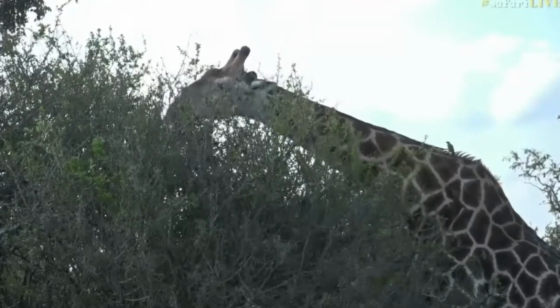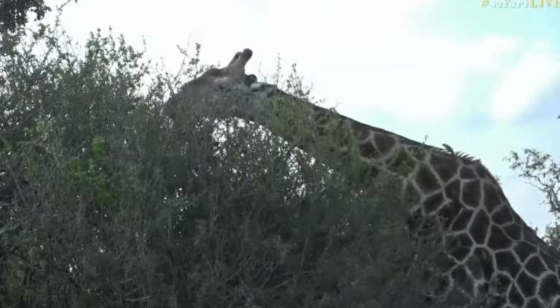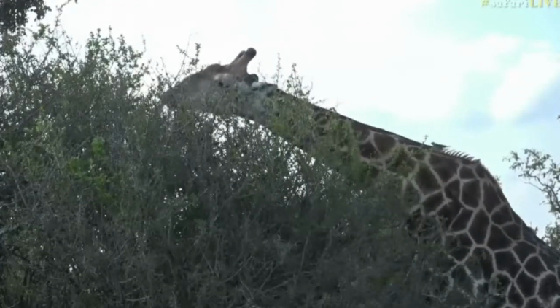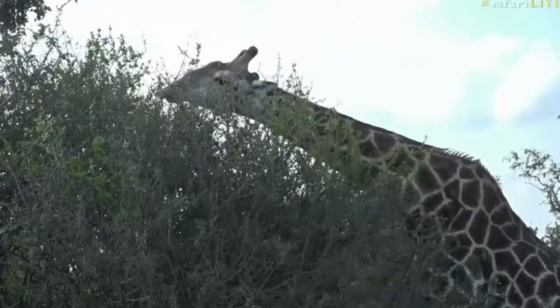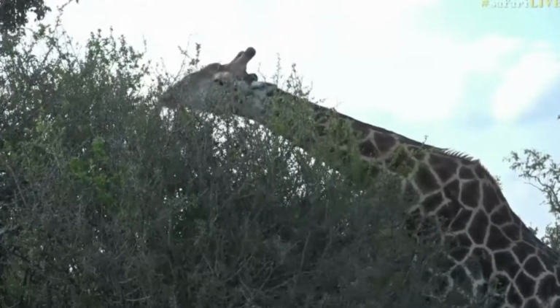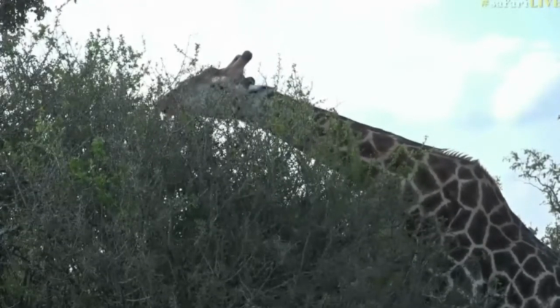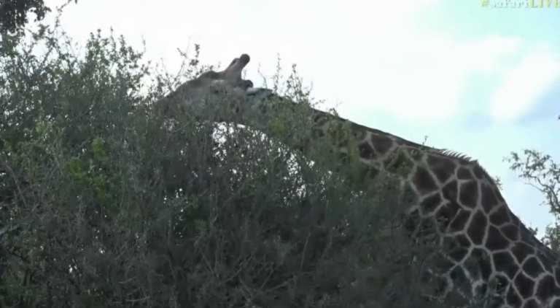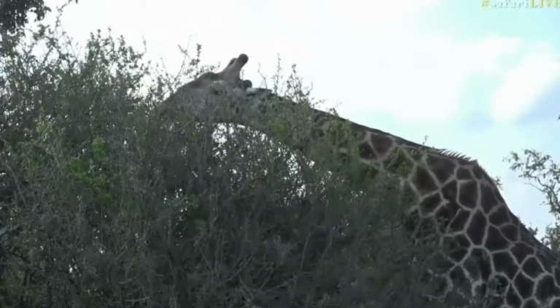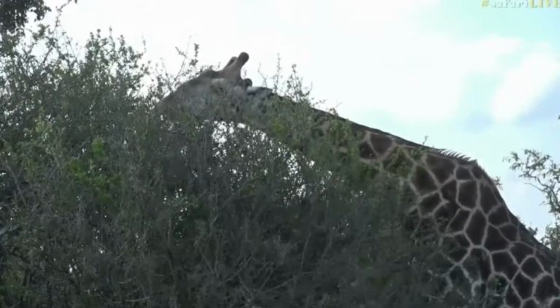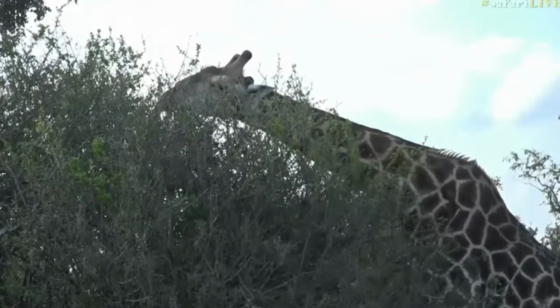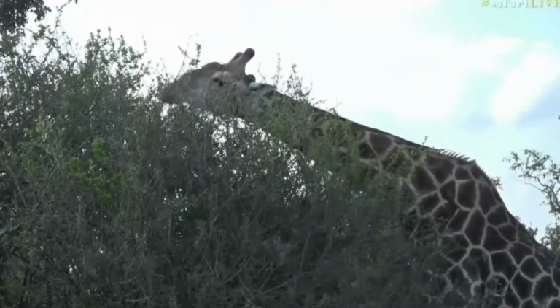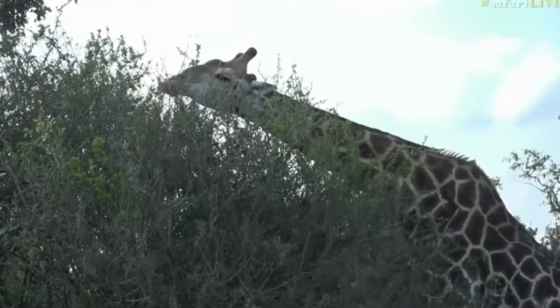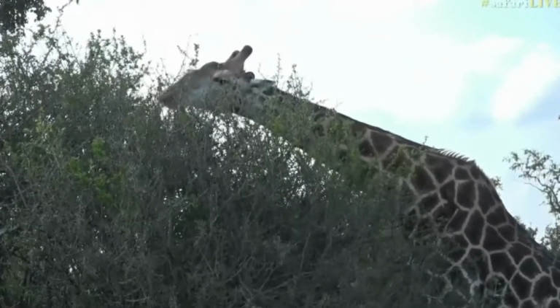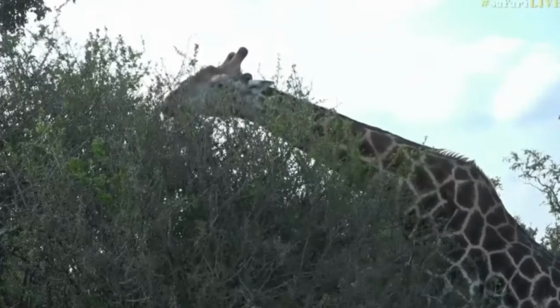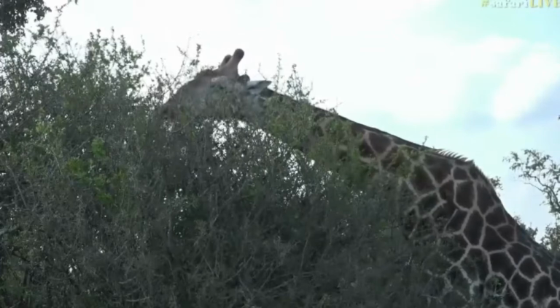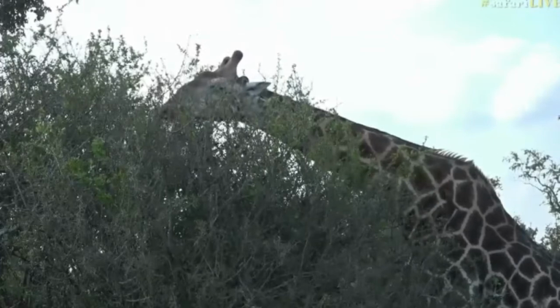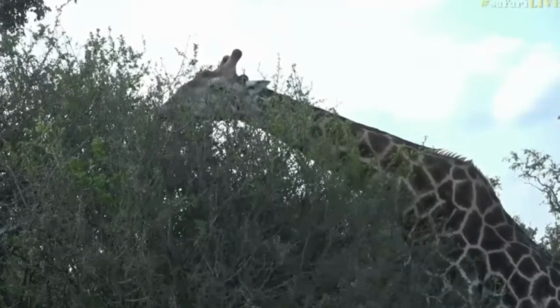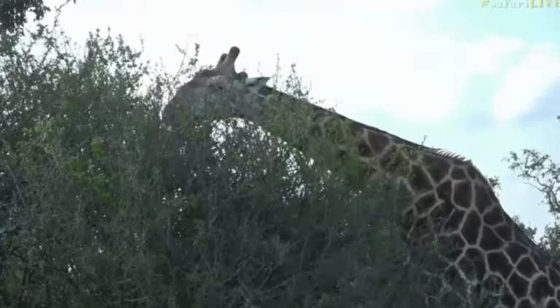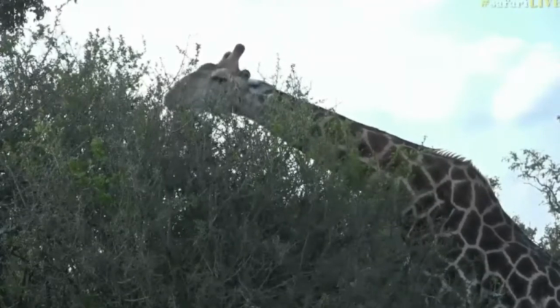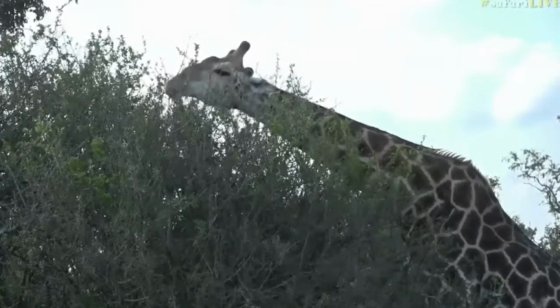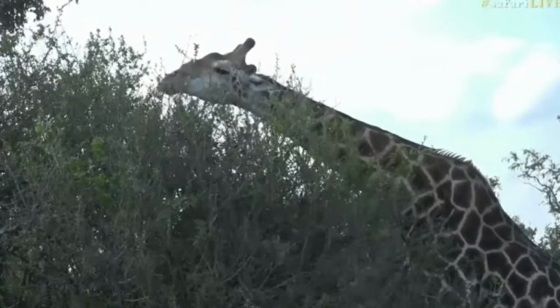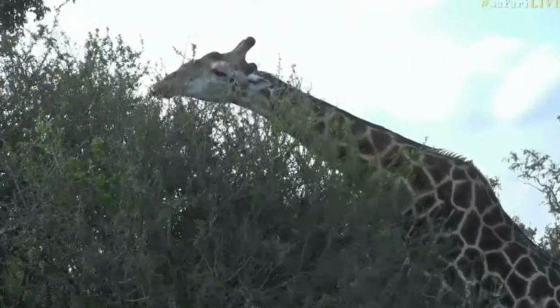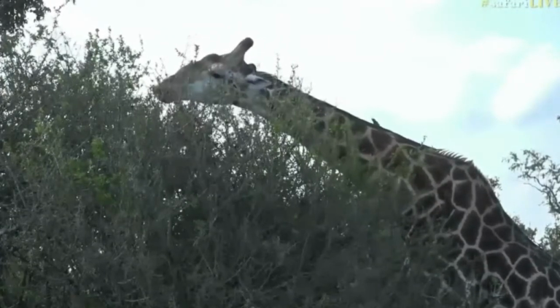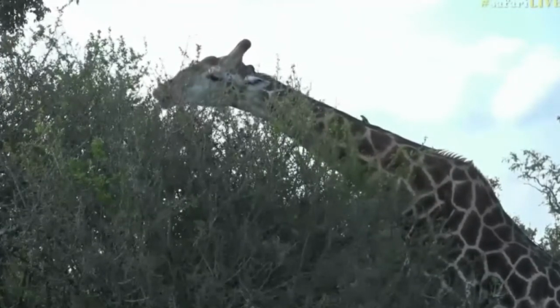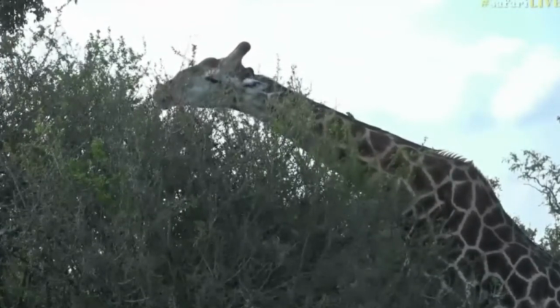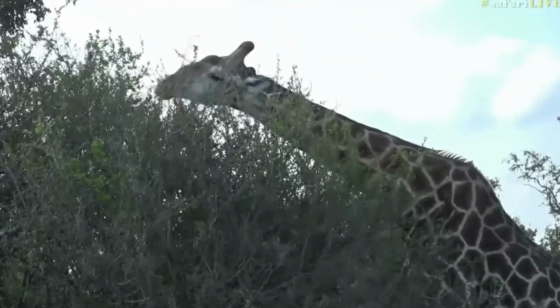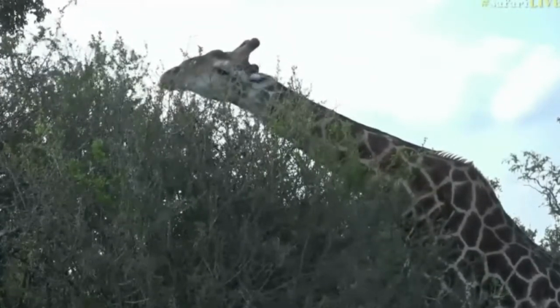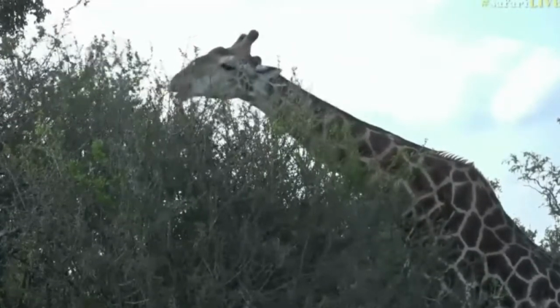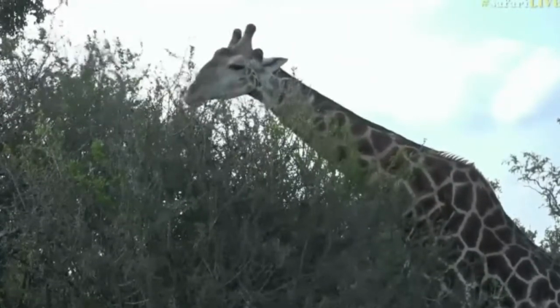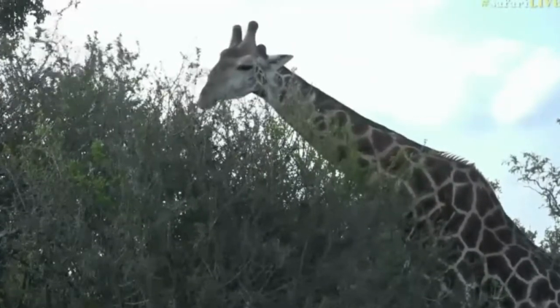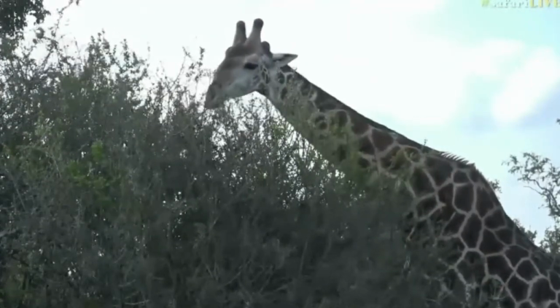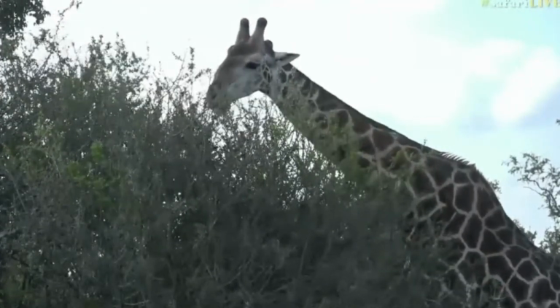You'll see there are birds hopping about on him as well. They're helping to keep his coat nice and clean.